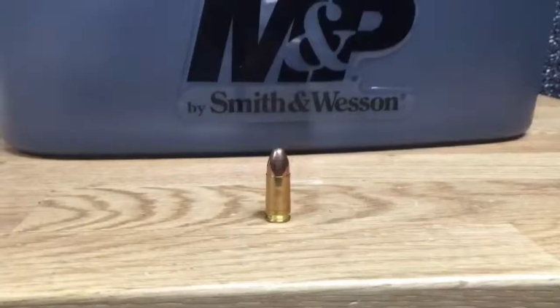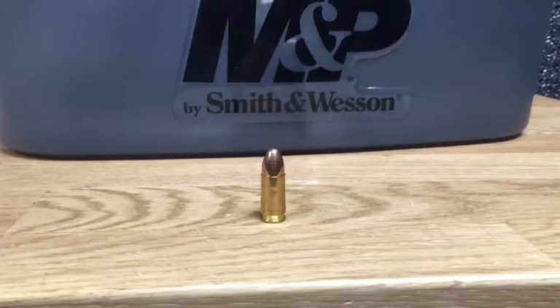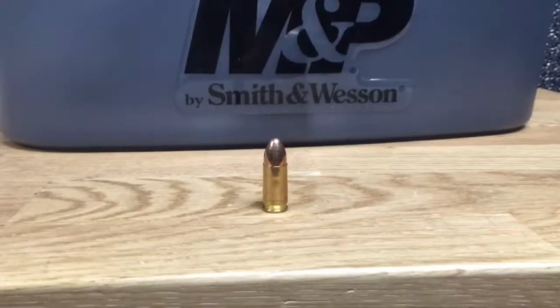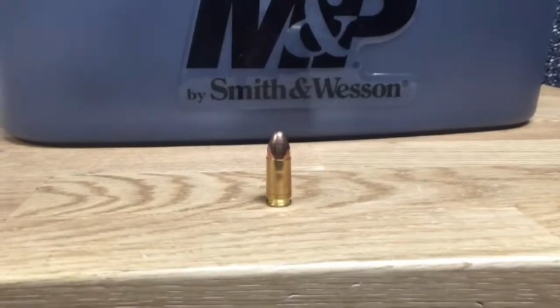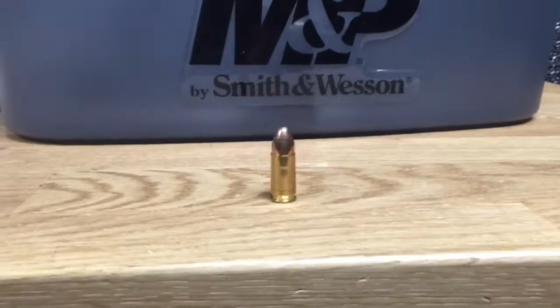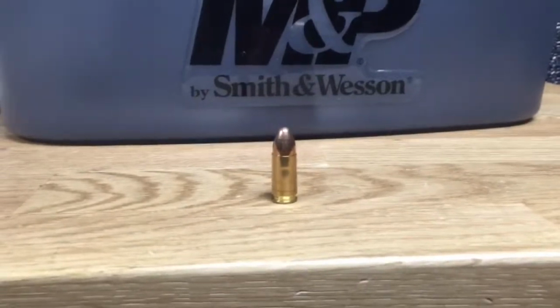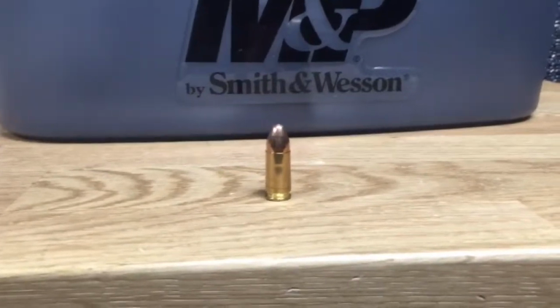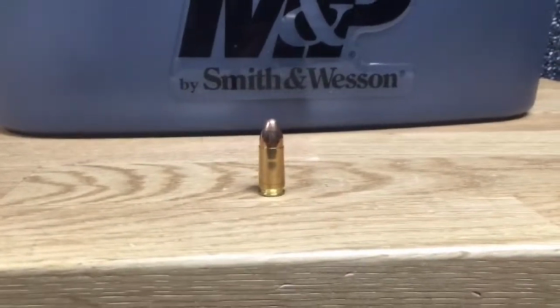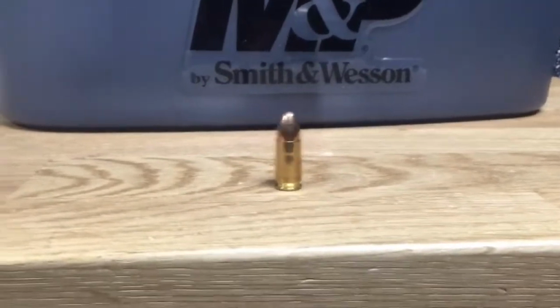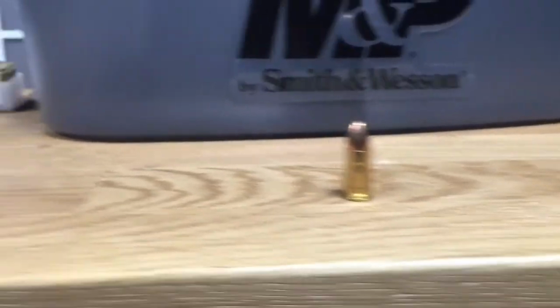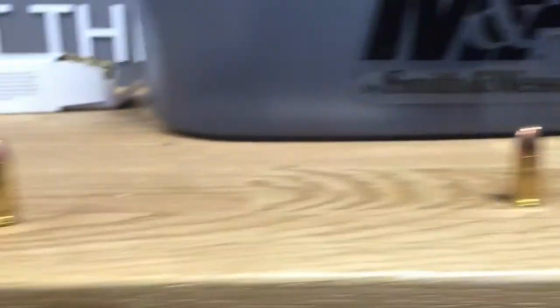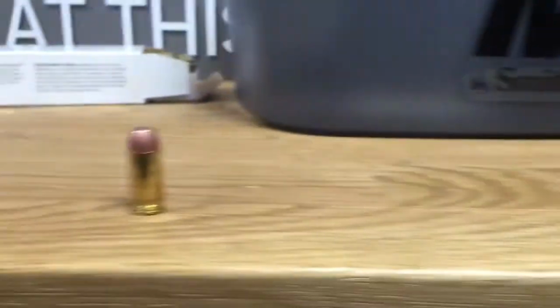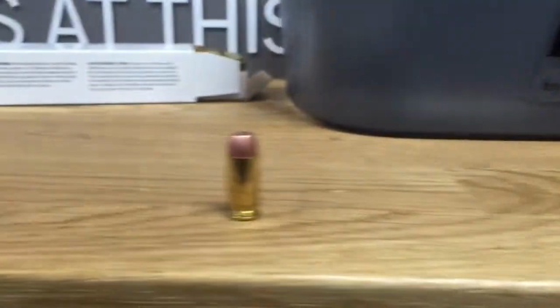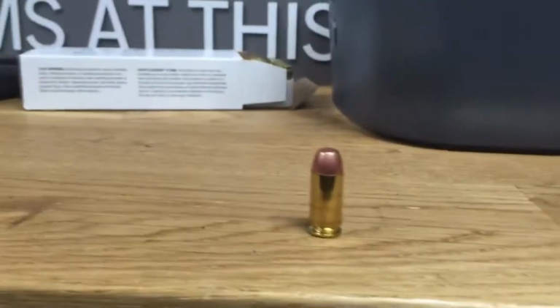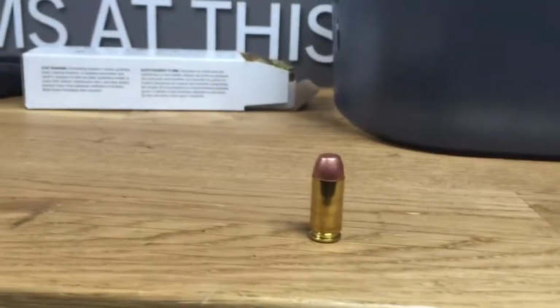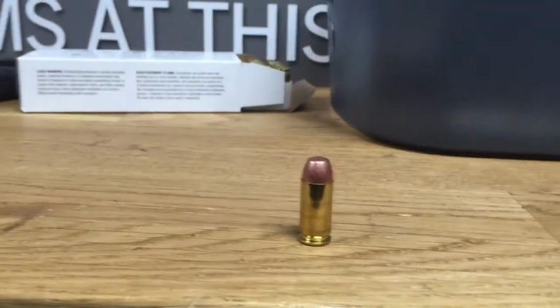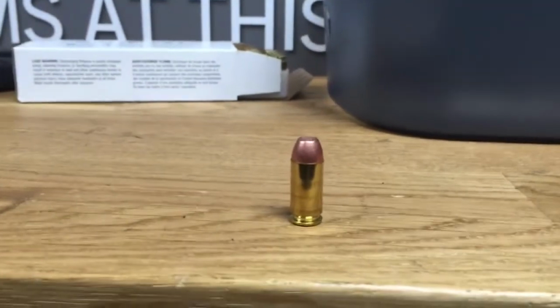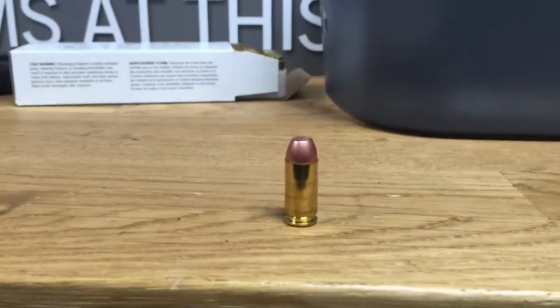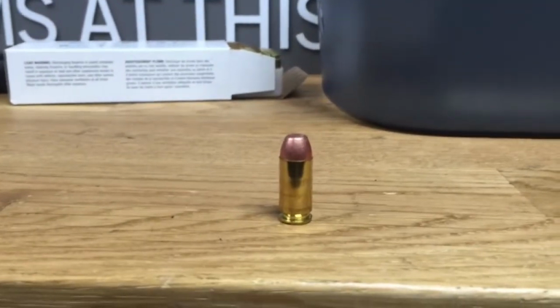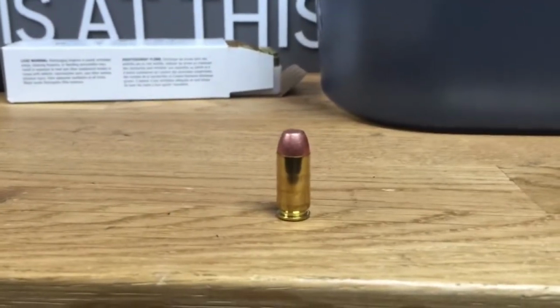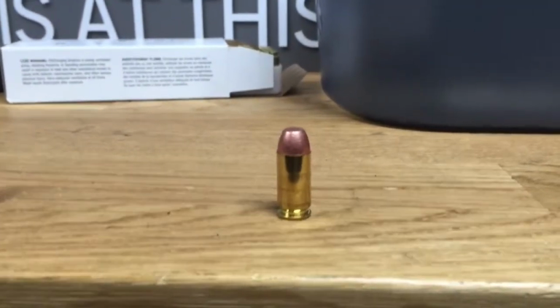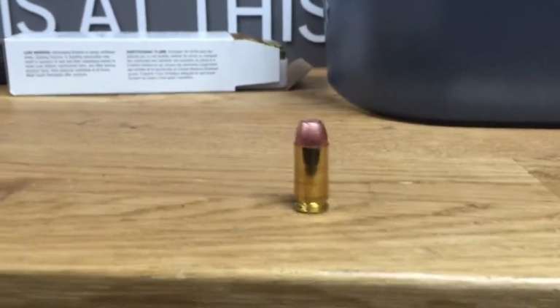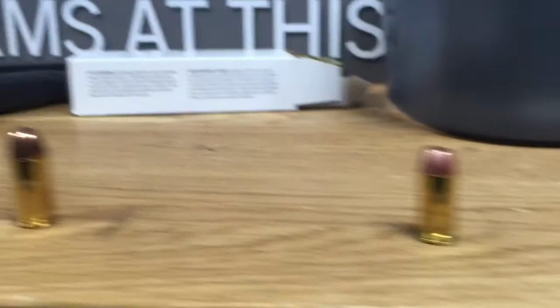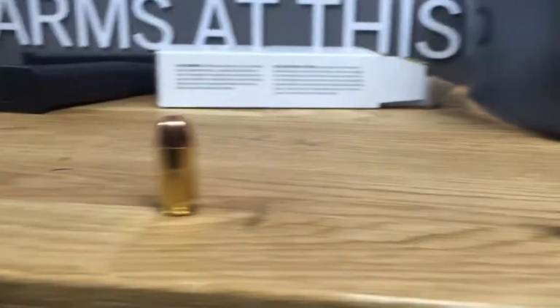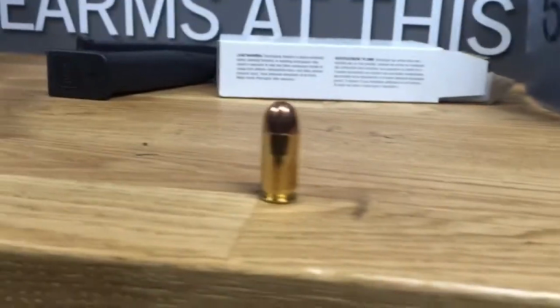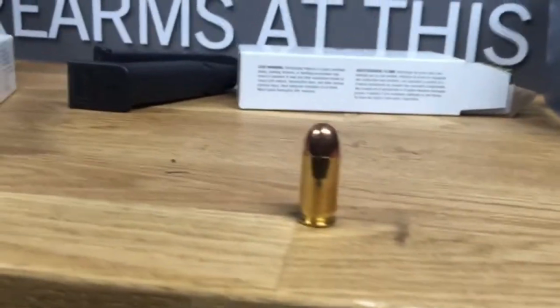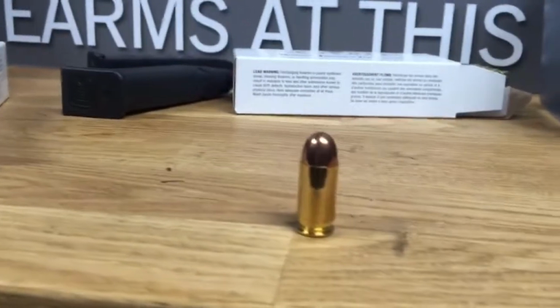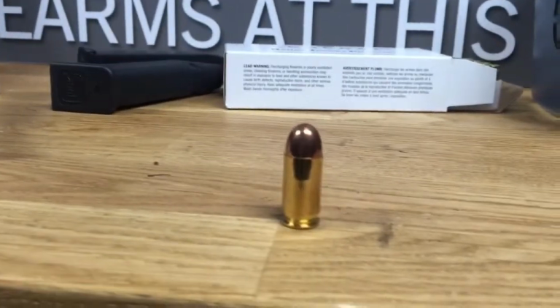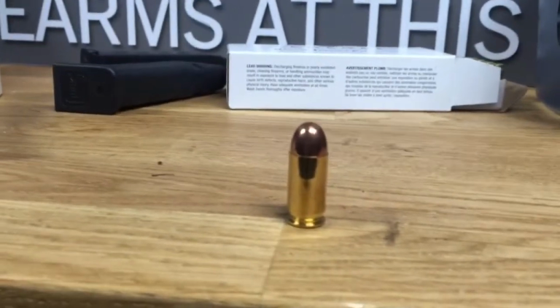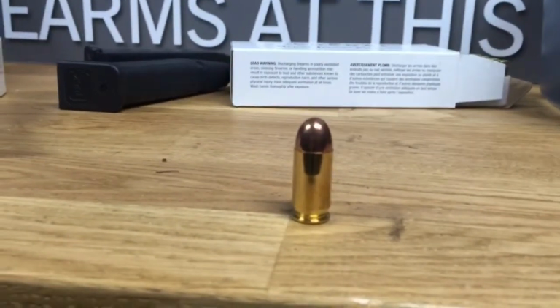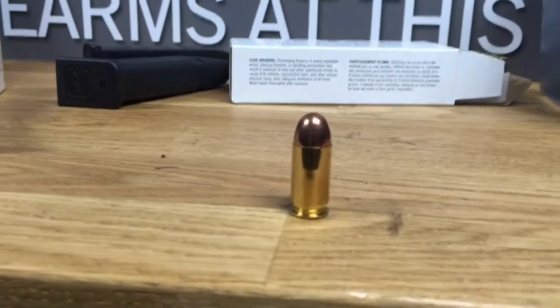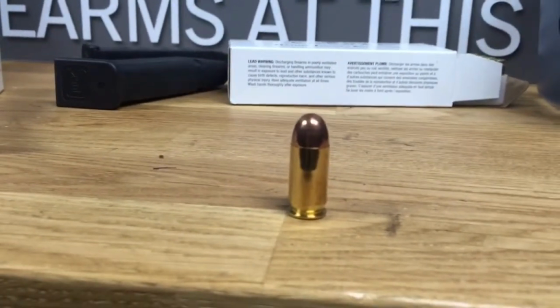Here's our 9mm ammunition, our .40 caliber round, and our .45 ACP.